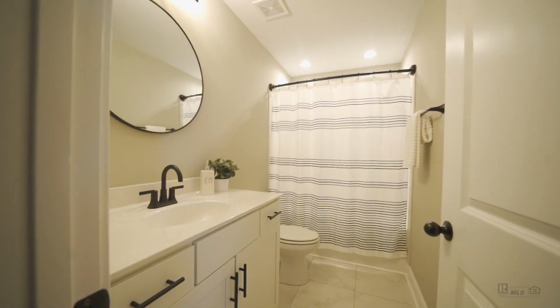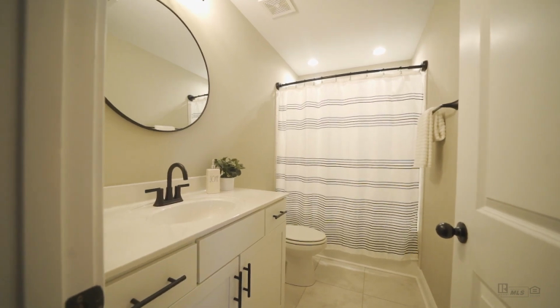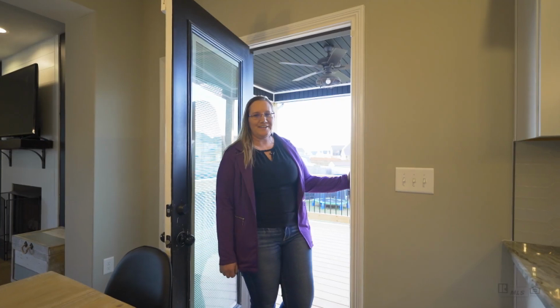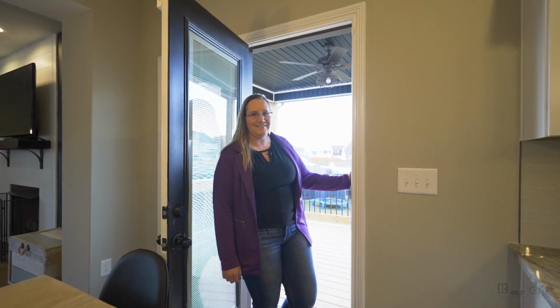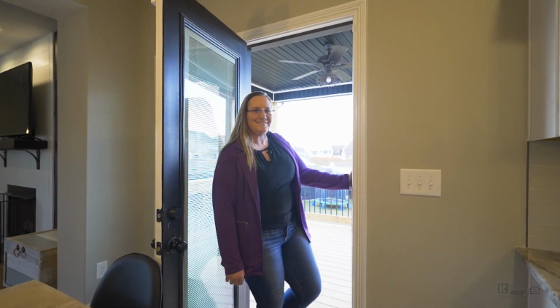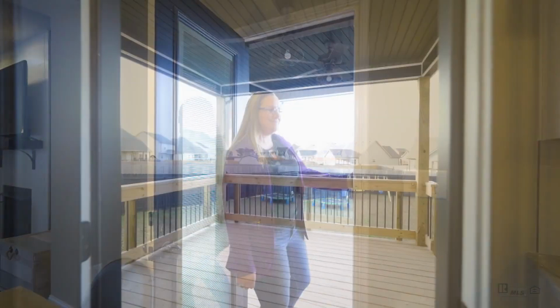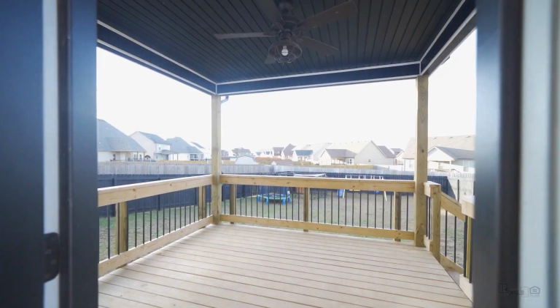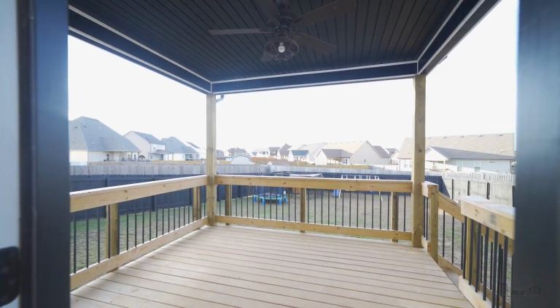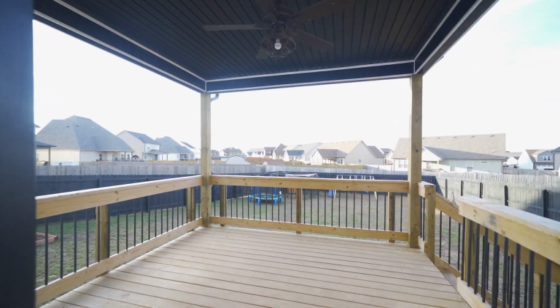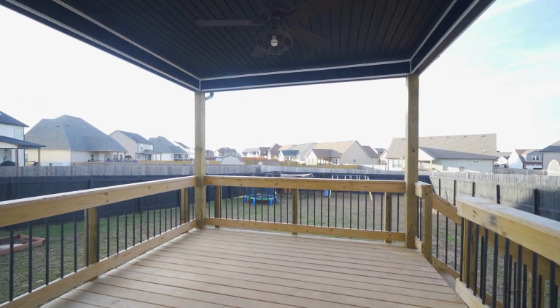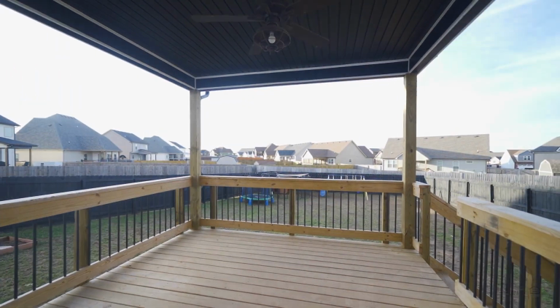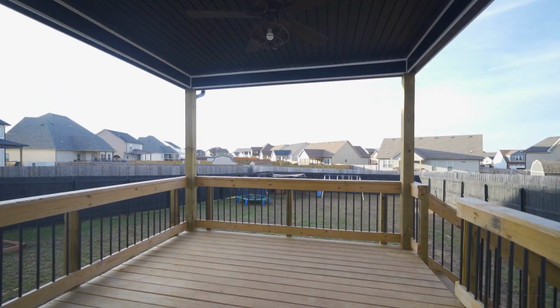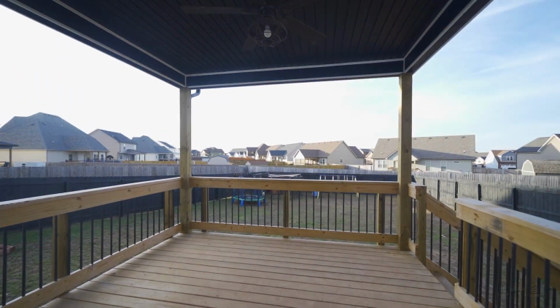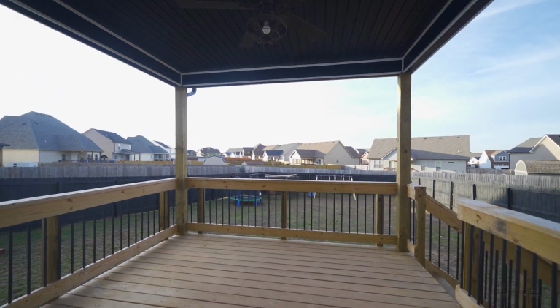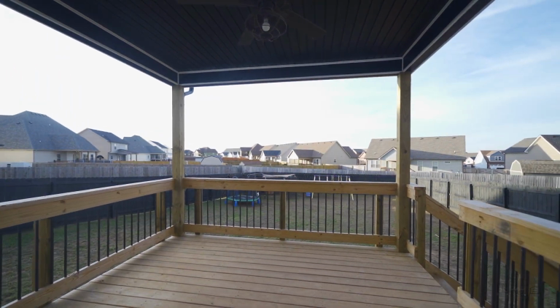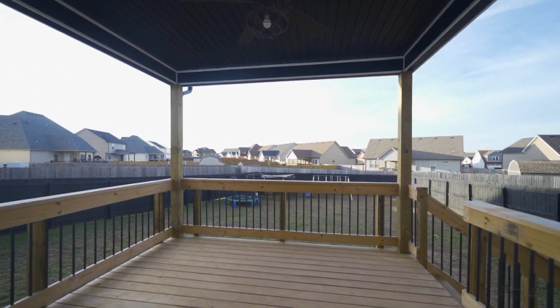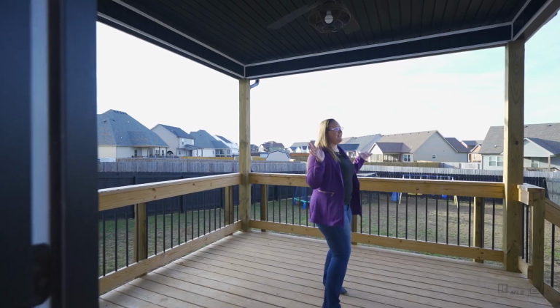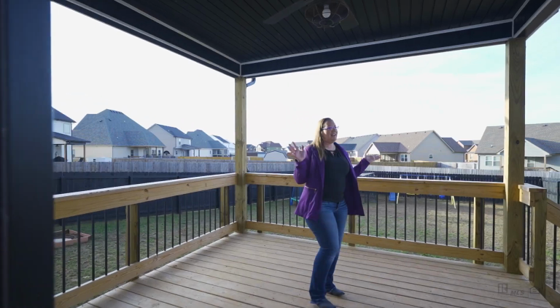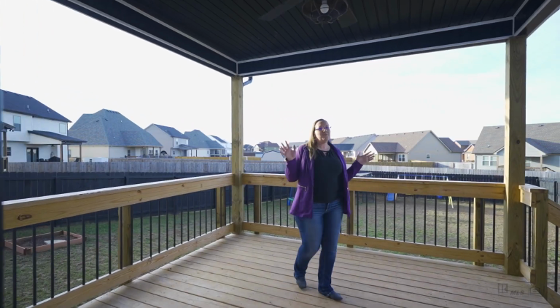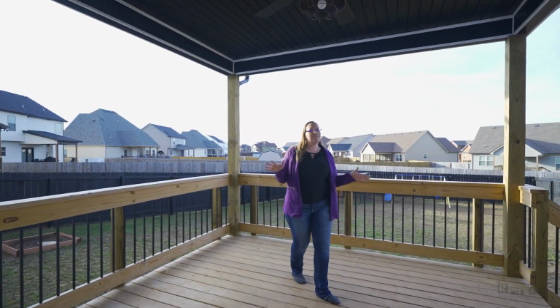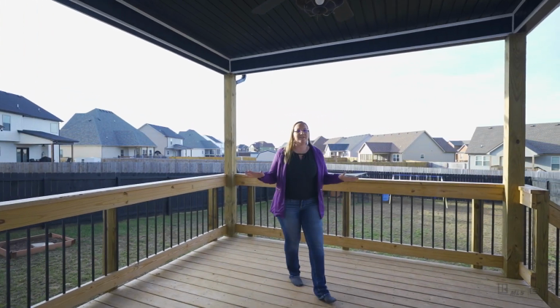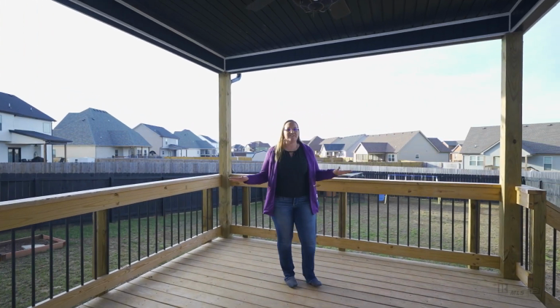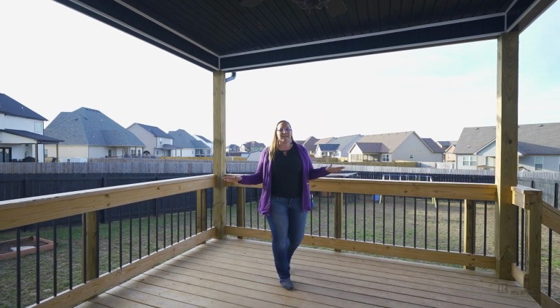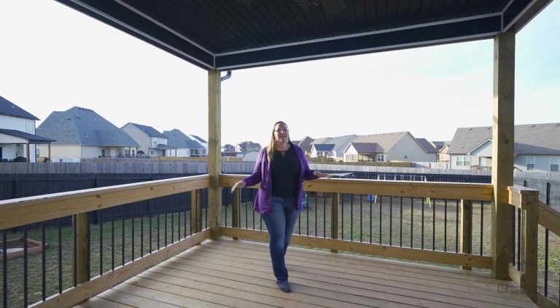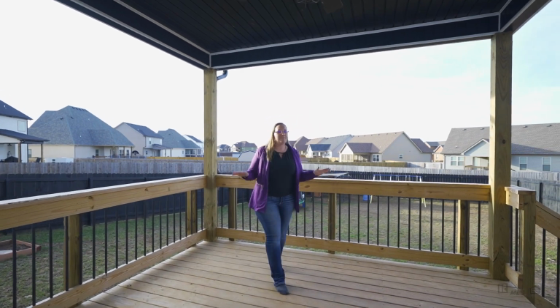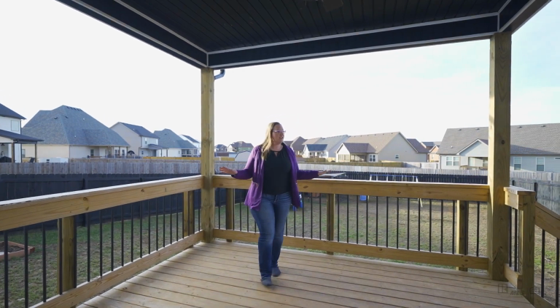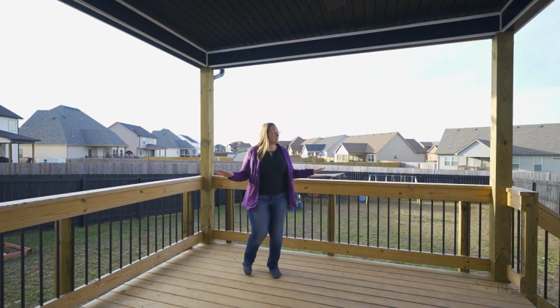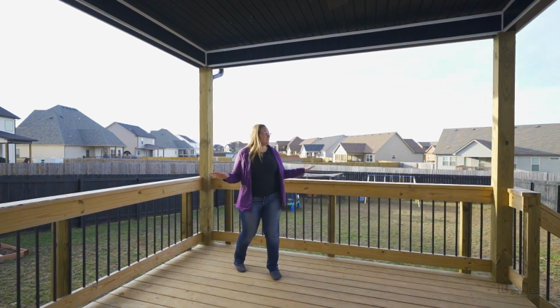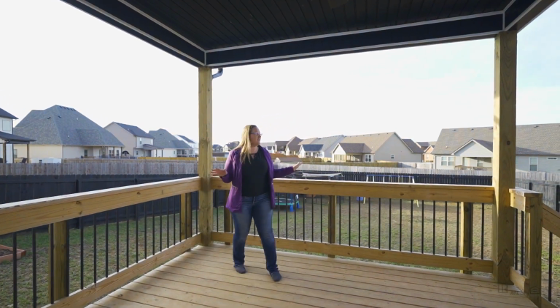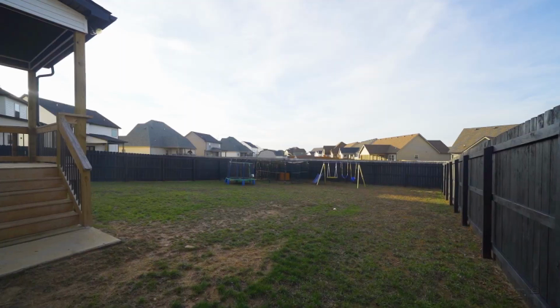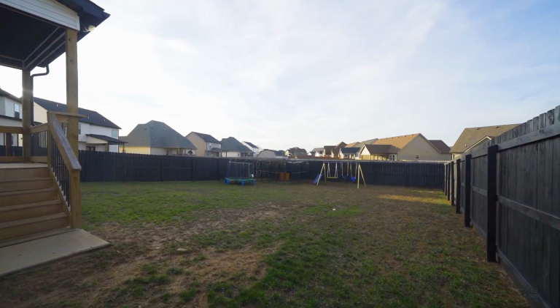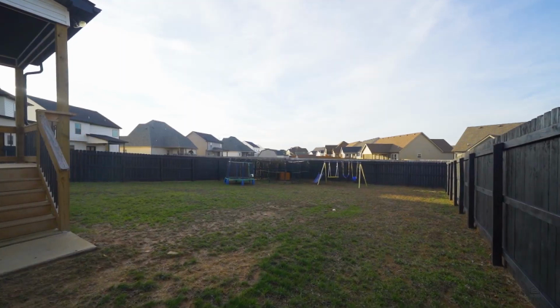Let's check out the backyard. The deck is fully covered, has a ceiling fan — perfect for entertaining. The backyard is also fully fenced in.